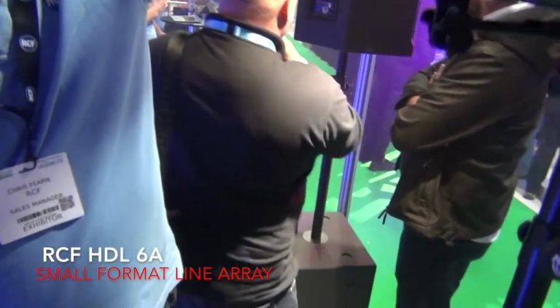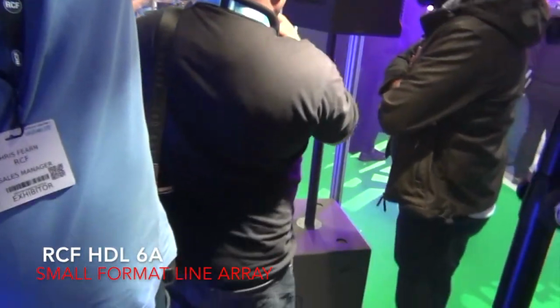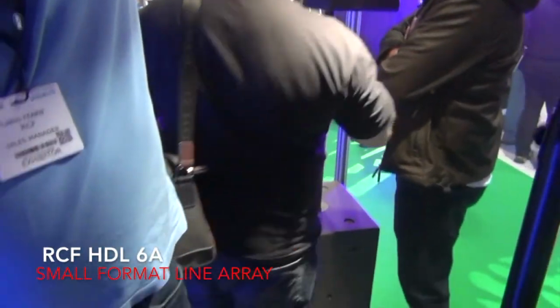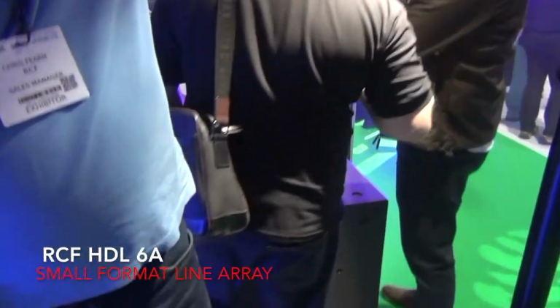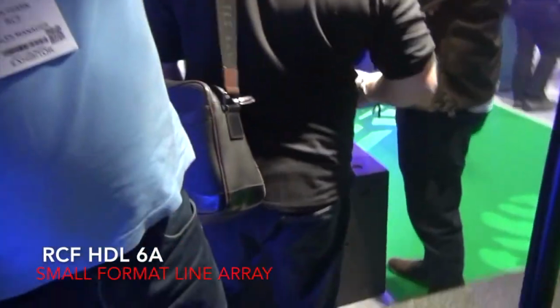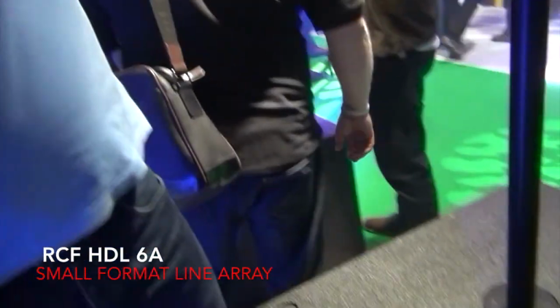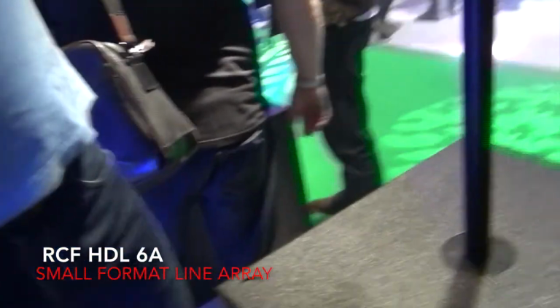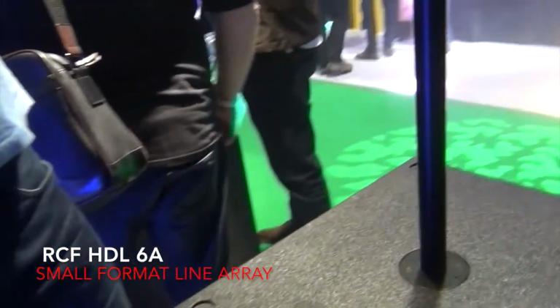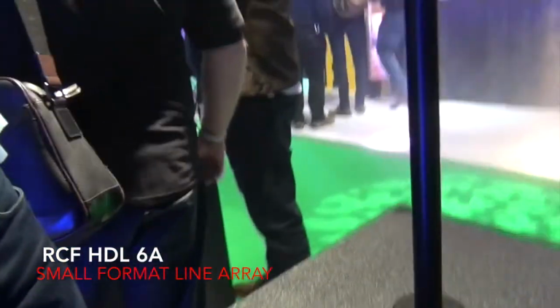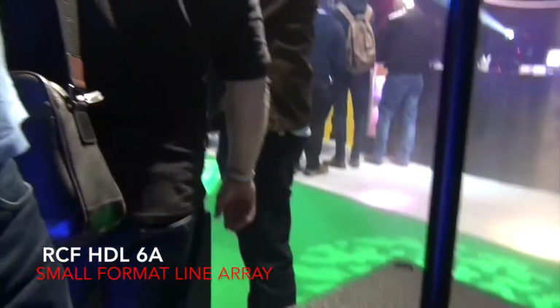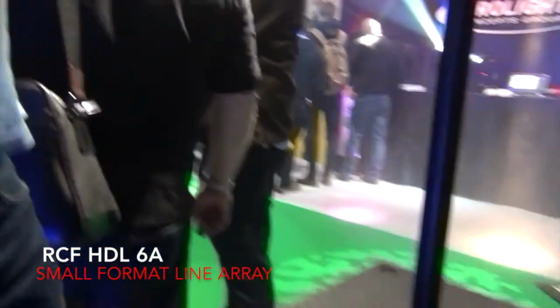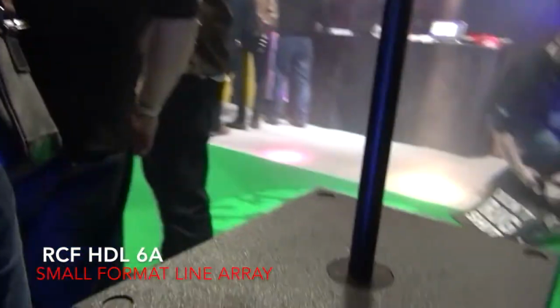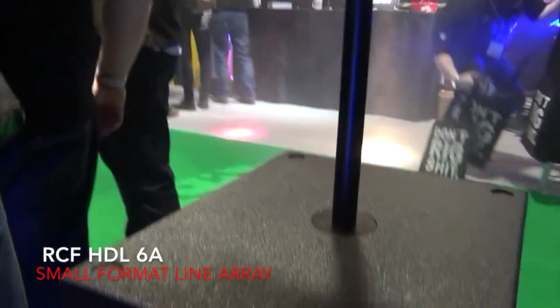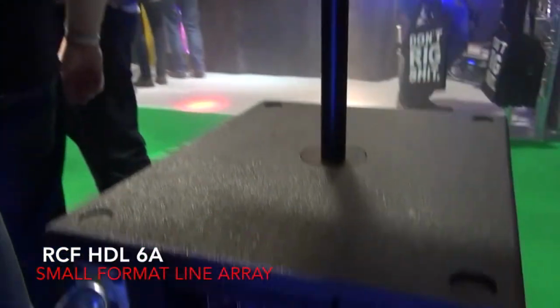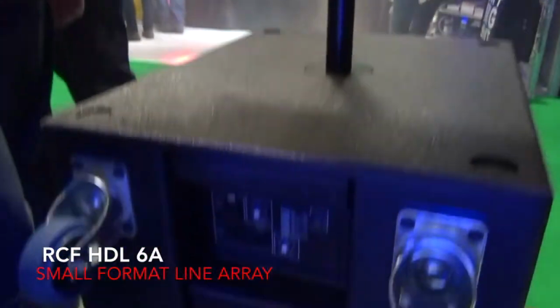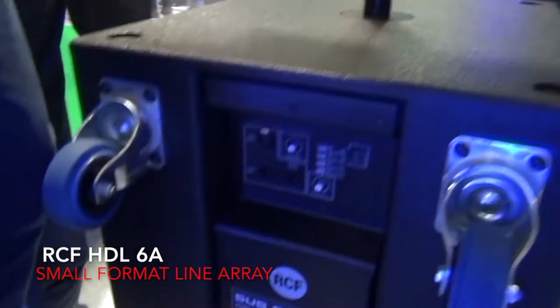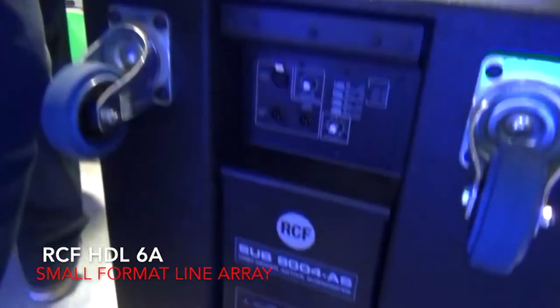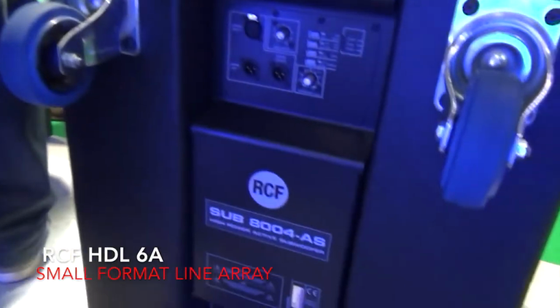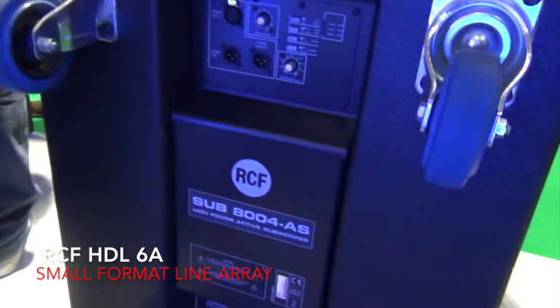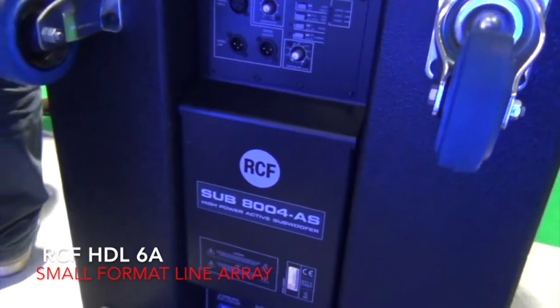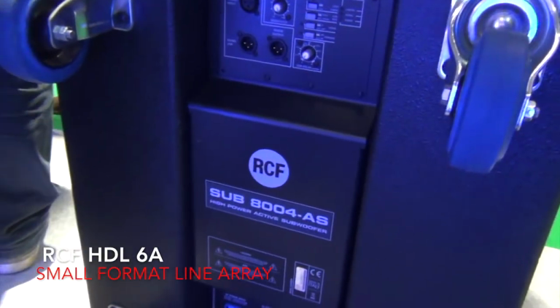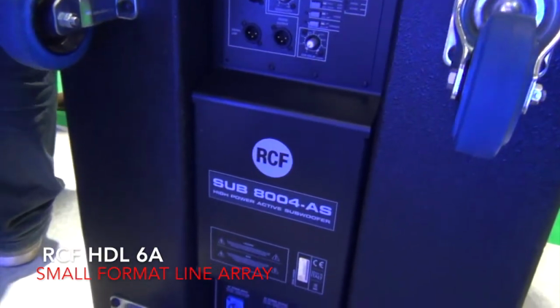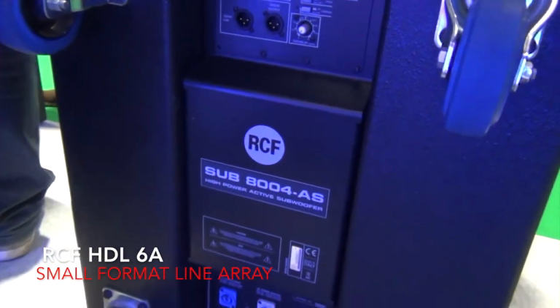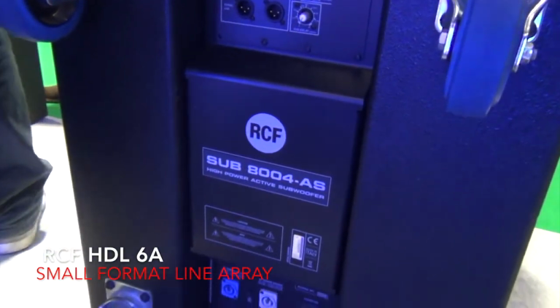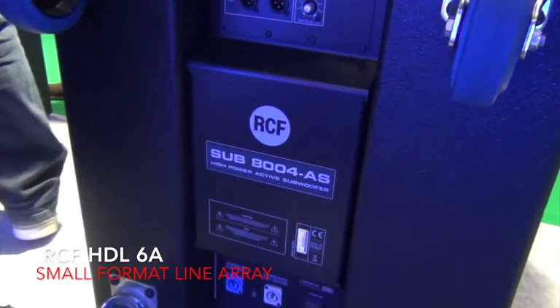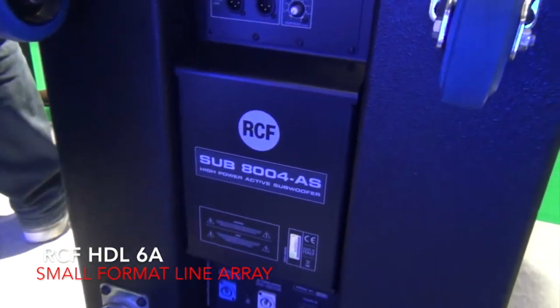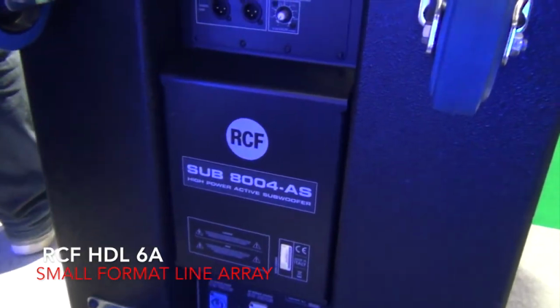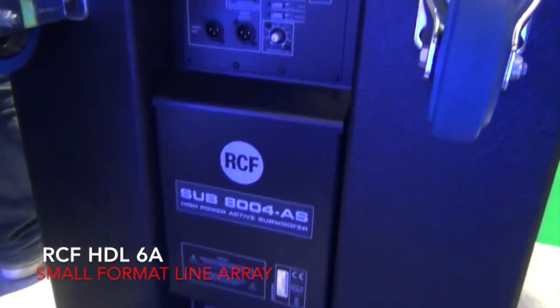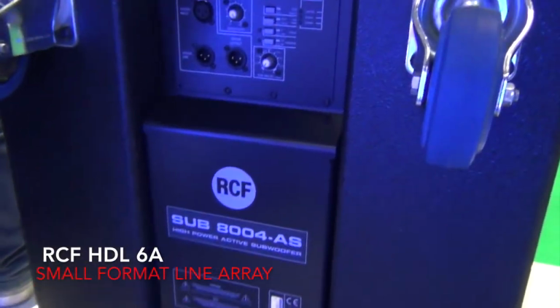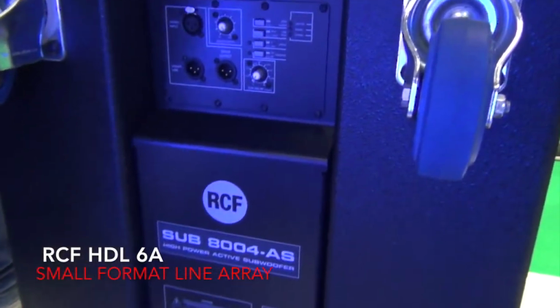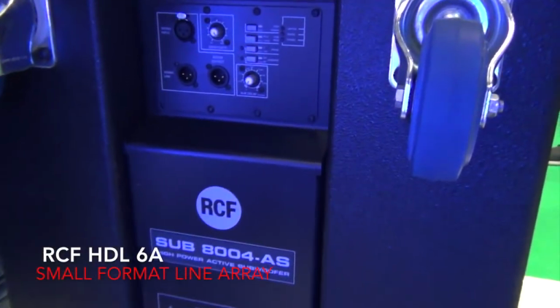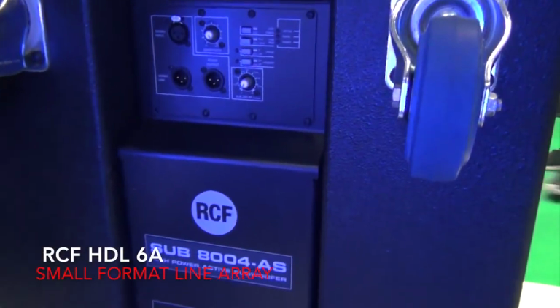We'll just go down and have a look at the base bin while we're here. This is the 6000 and the 8400. You can also run it with the 8300.